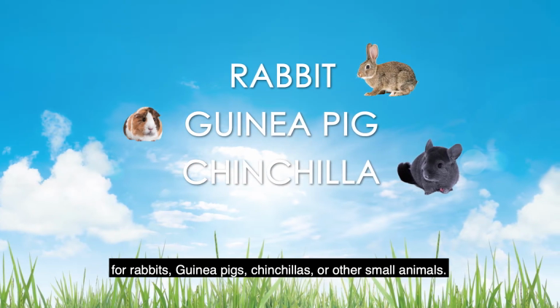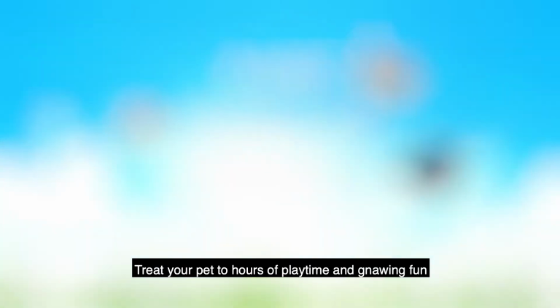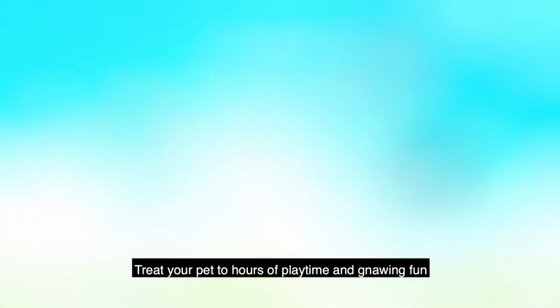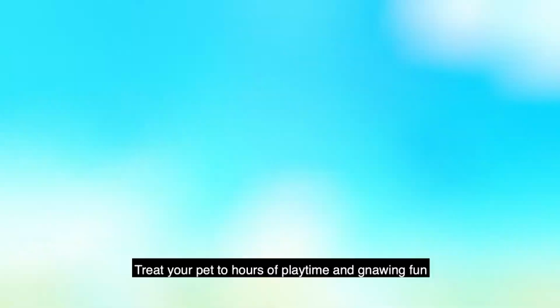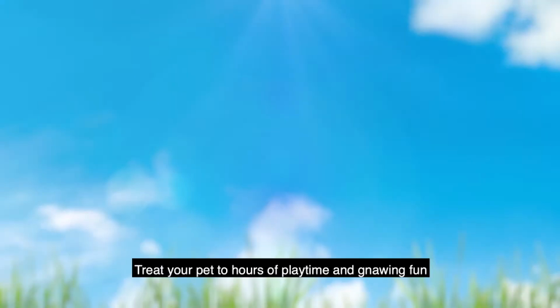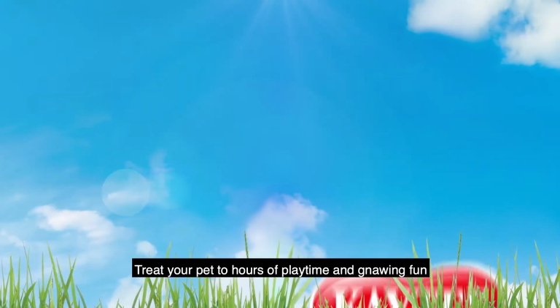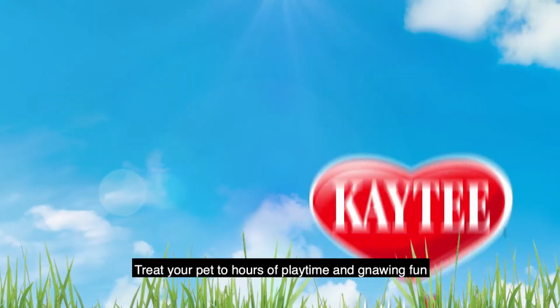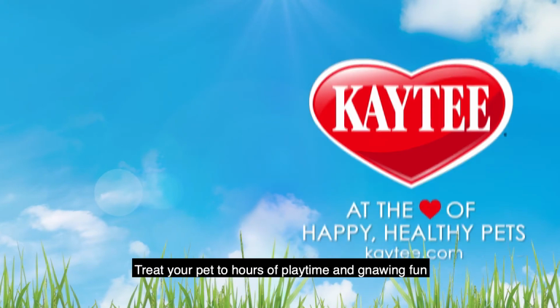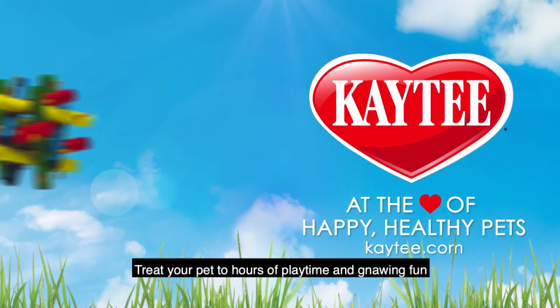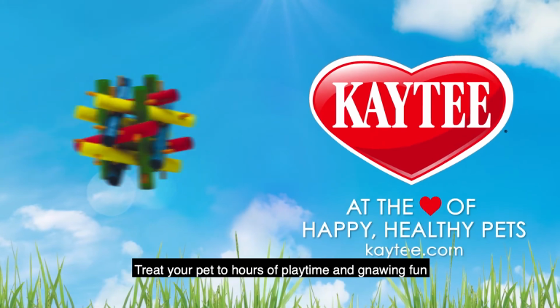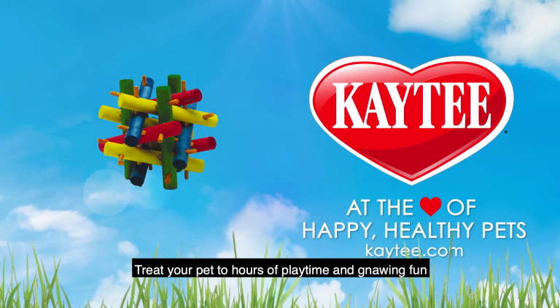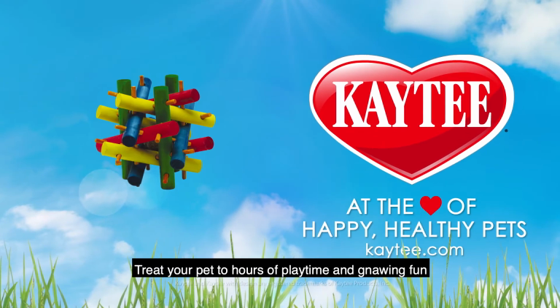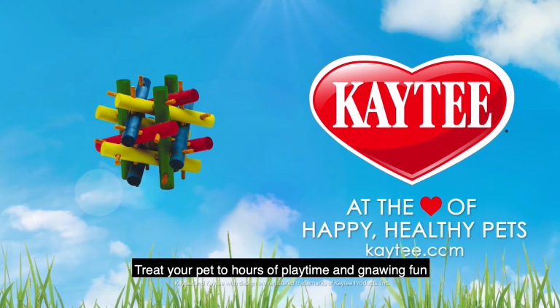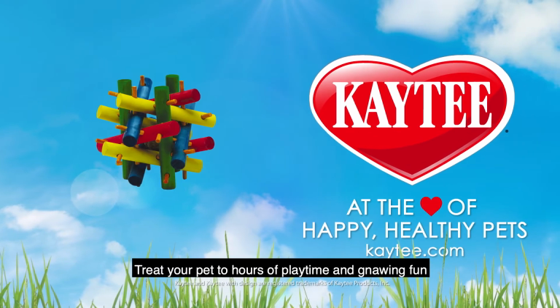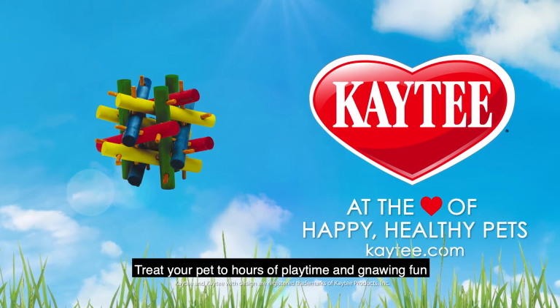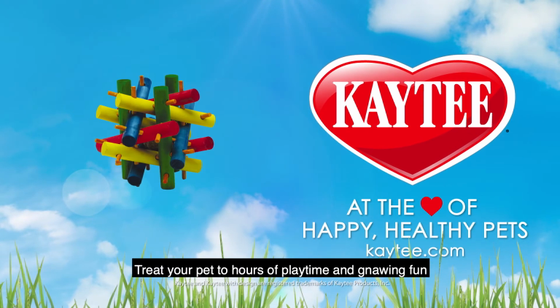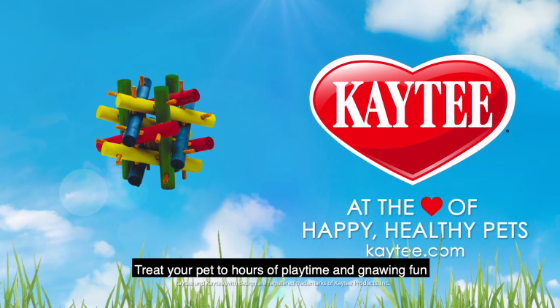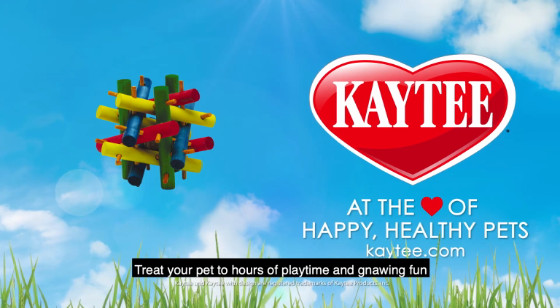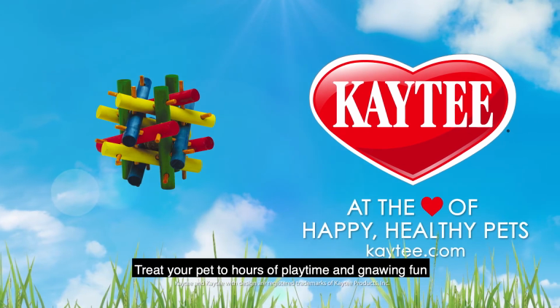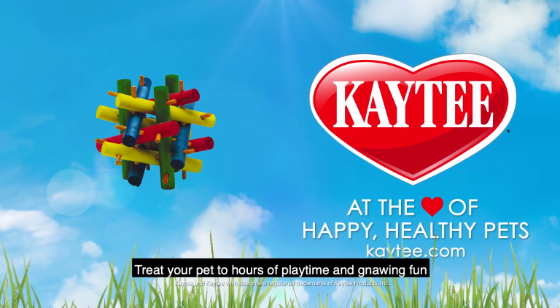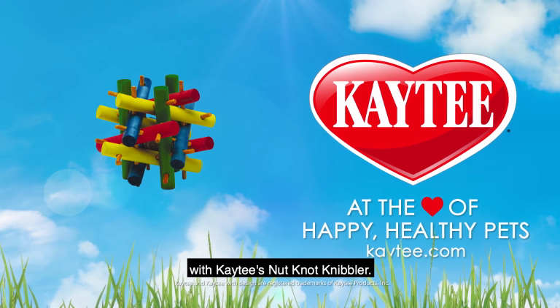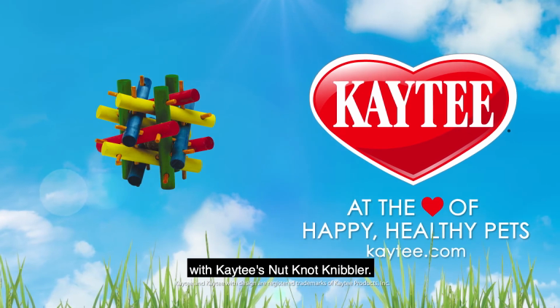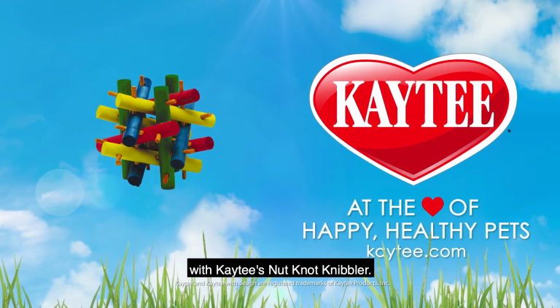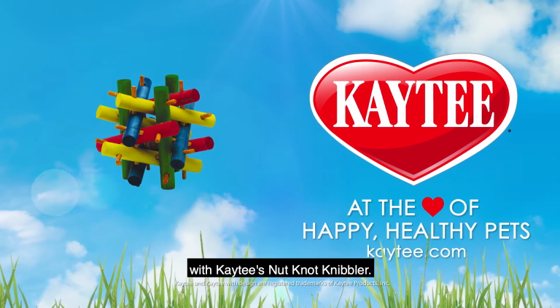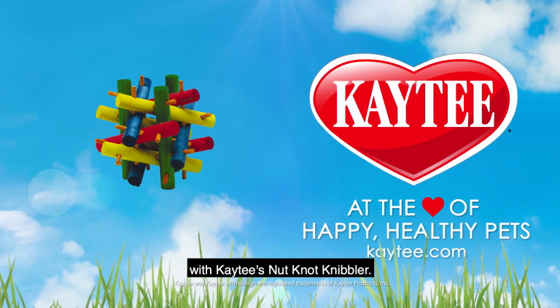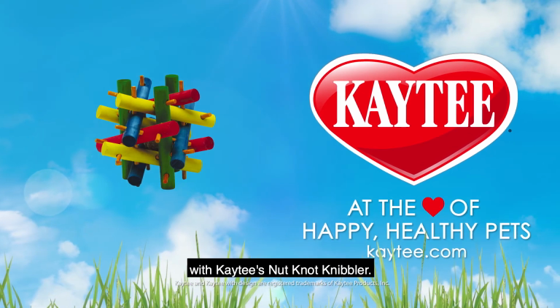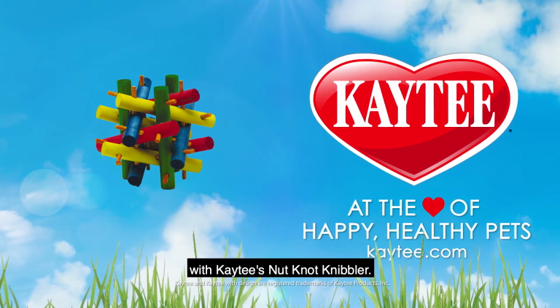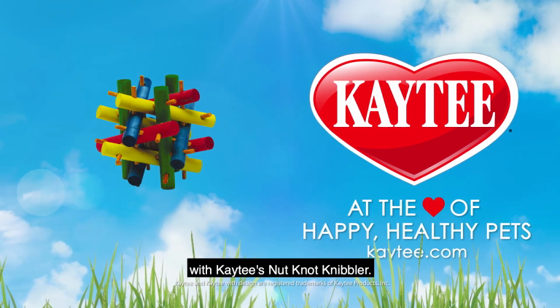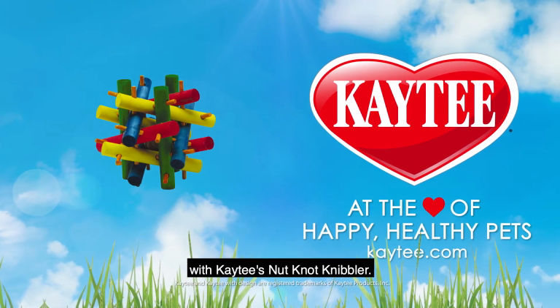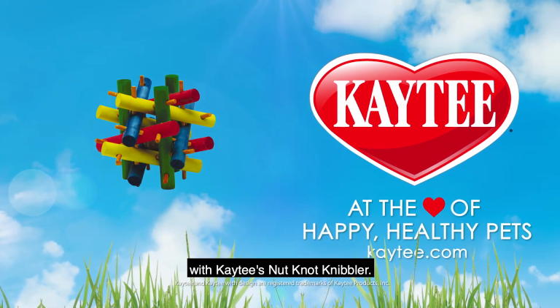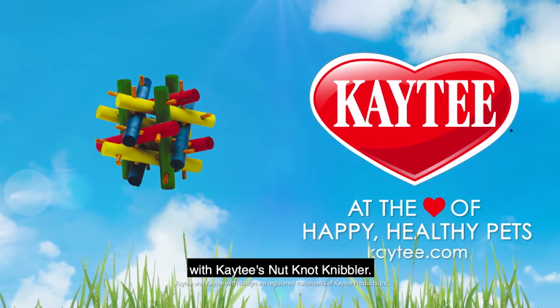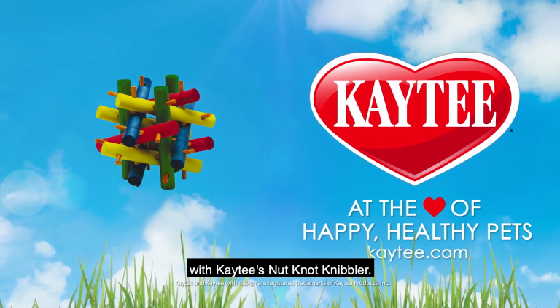Treat your pet to hours of playtime and gnawing fun with KT's Nut Knob Nibbler.